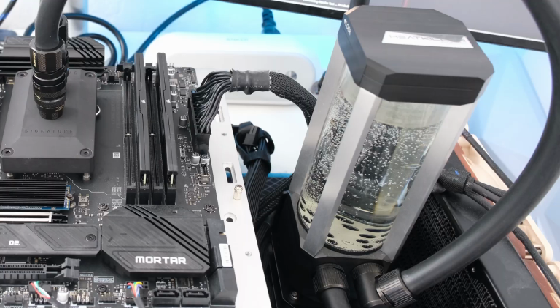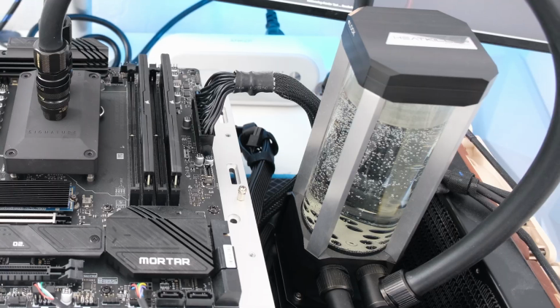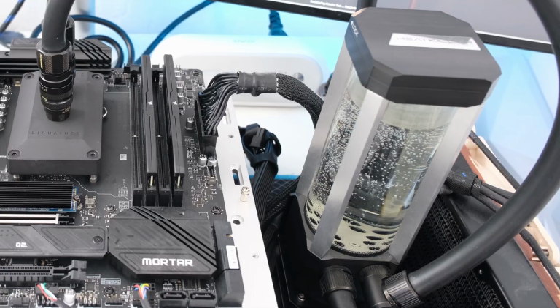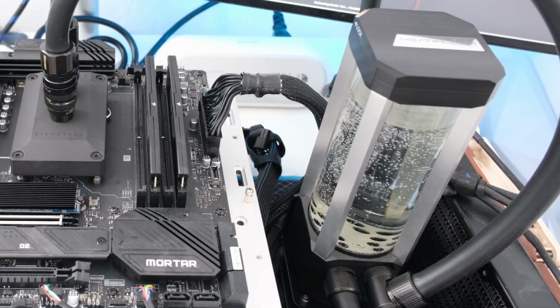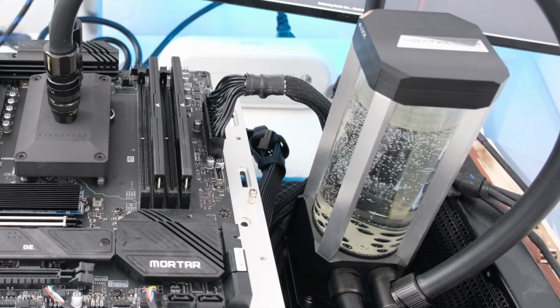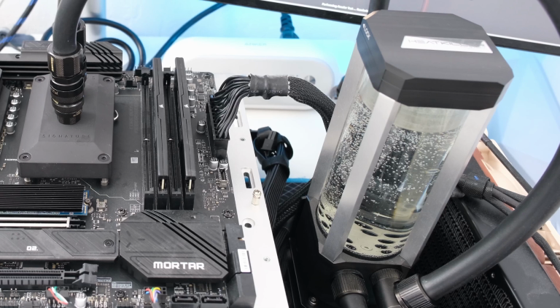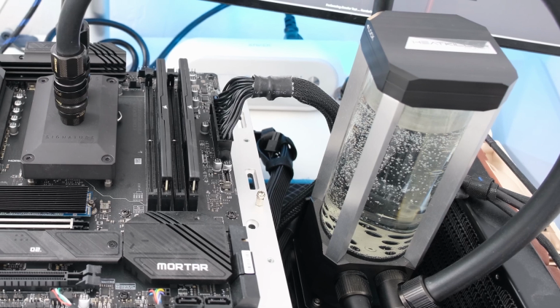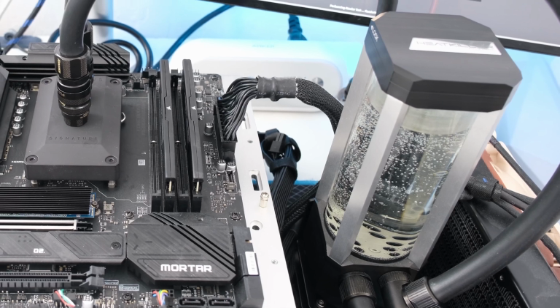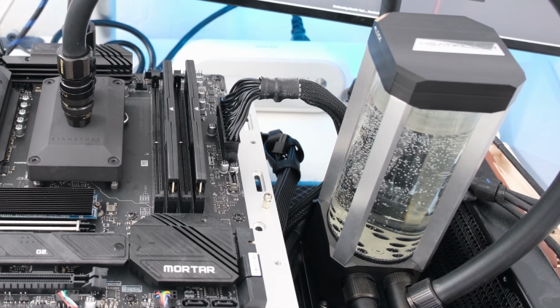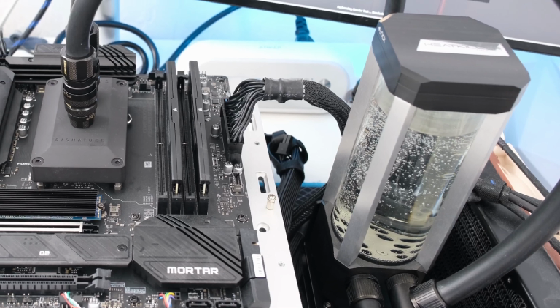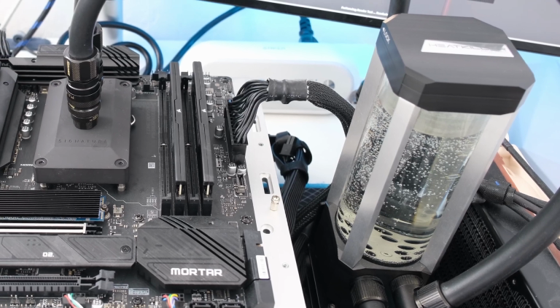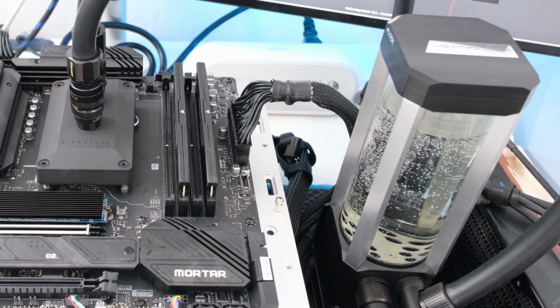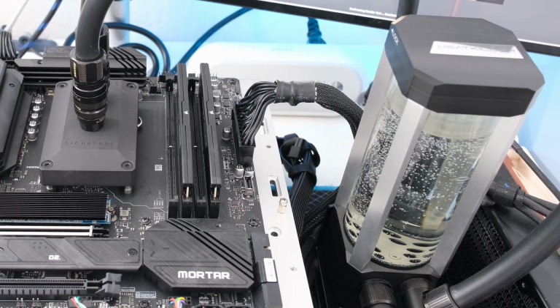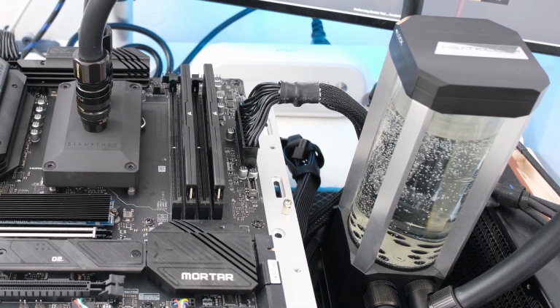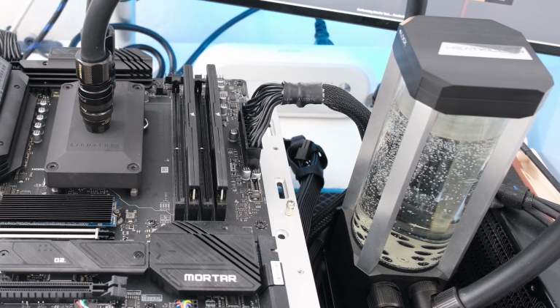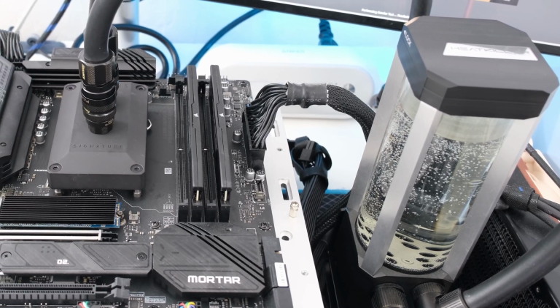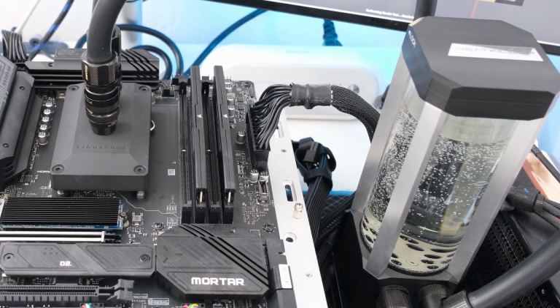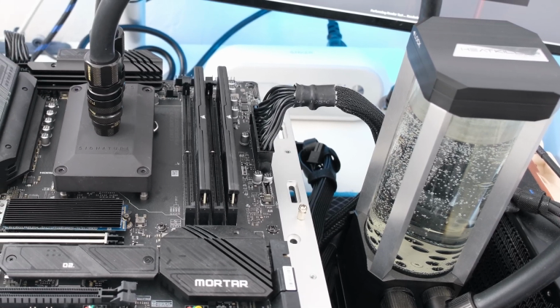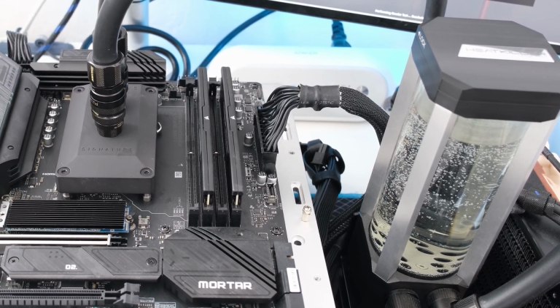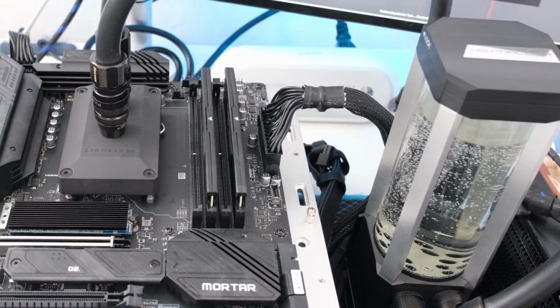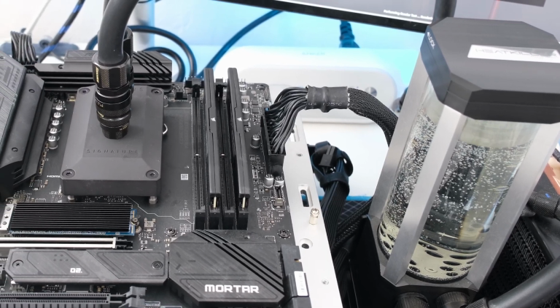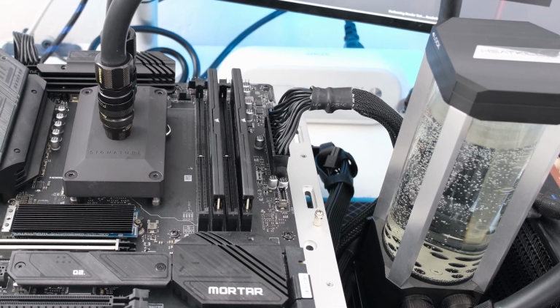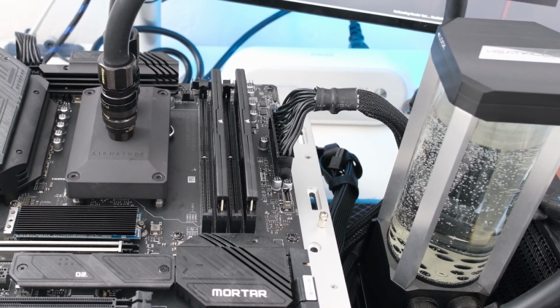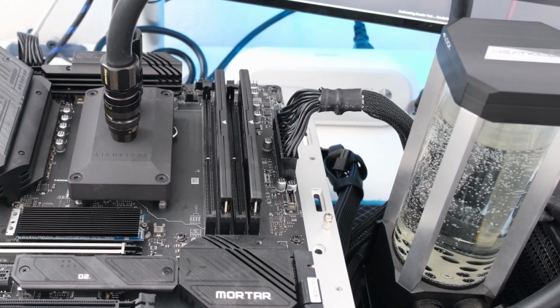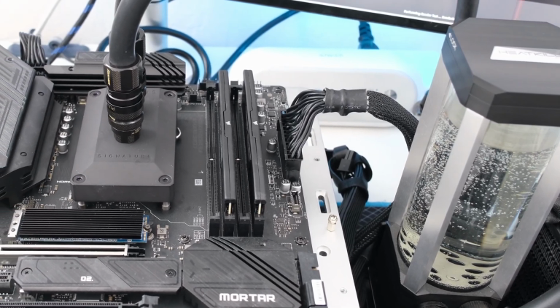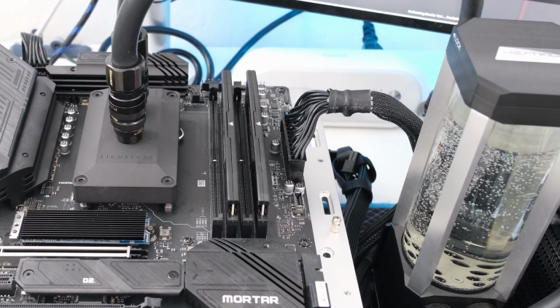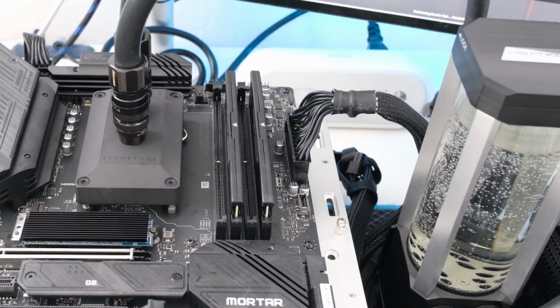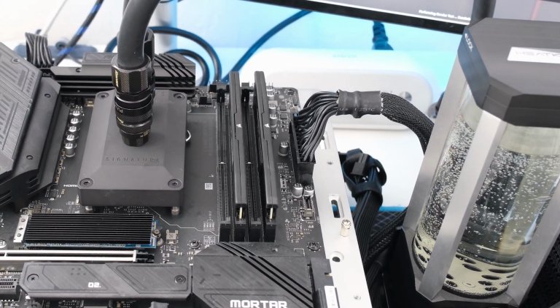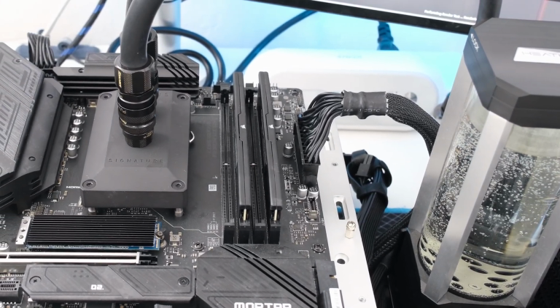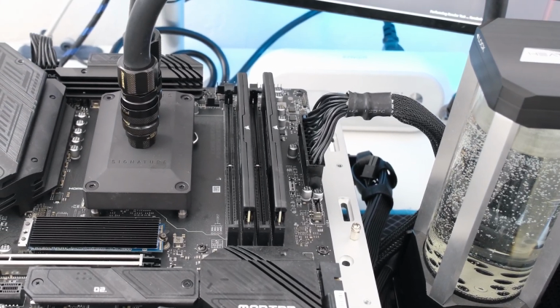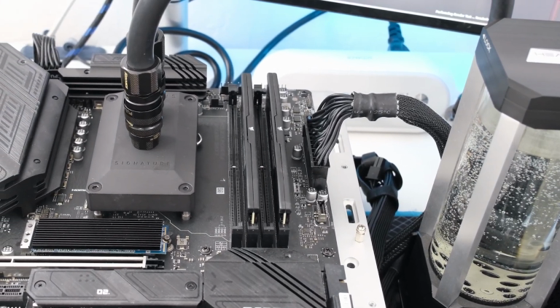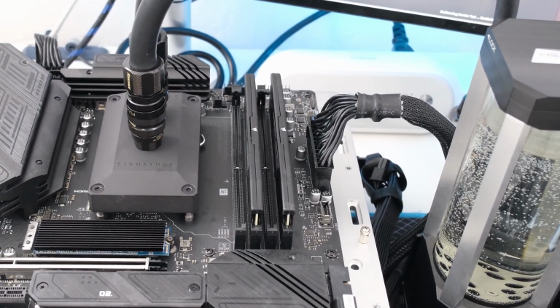We are using Mayhem's X1 coolant. Stay tuned as the testing is coming up next.